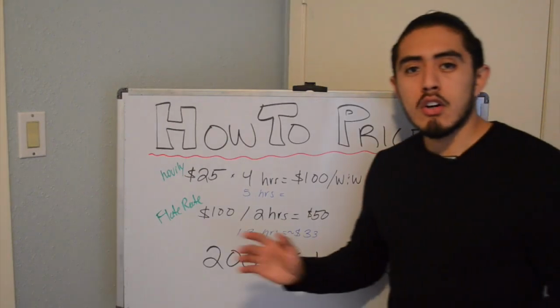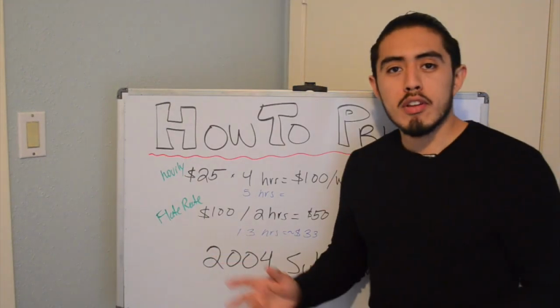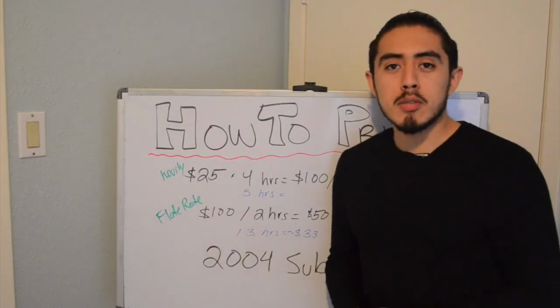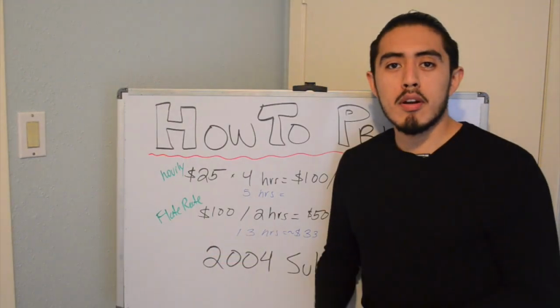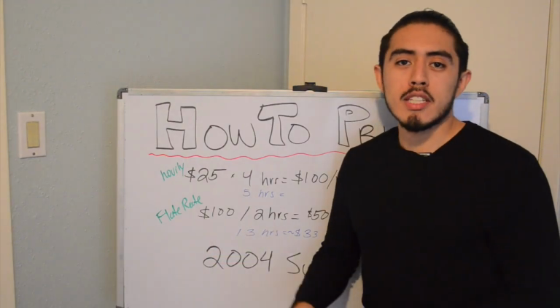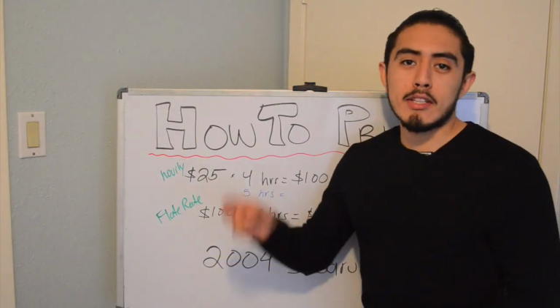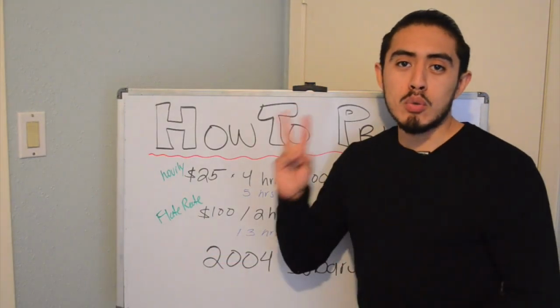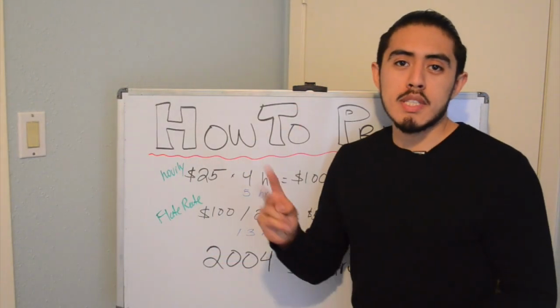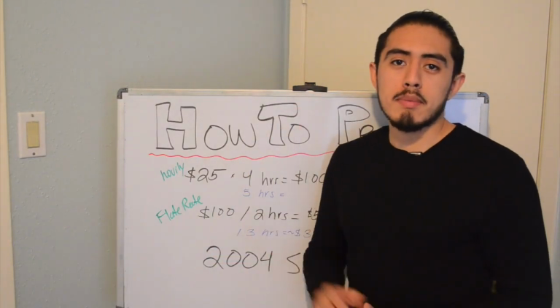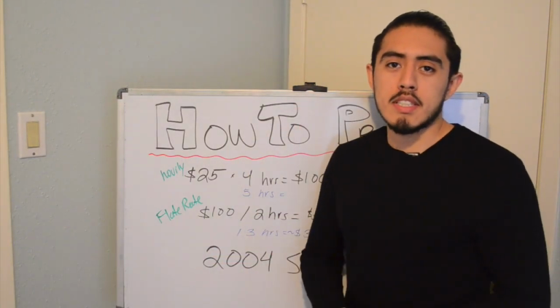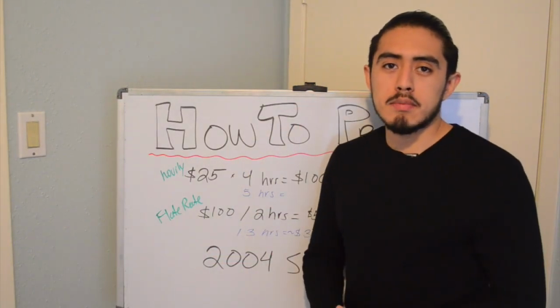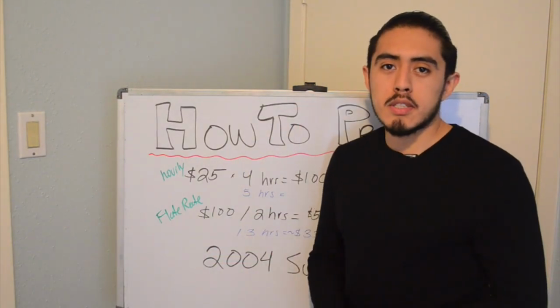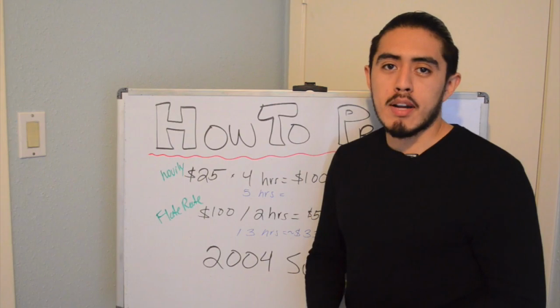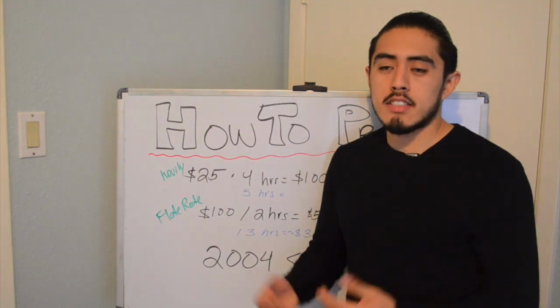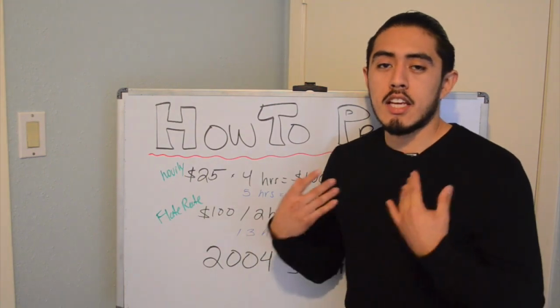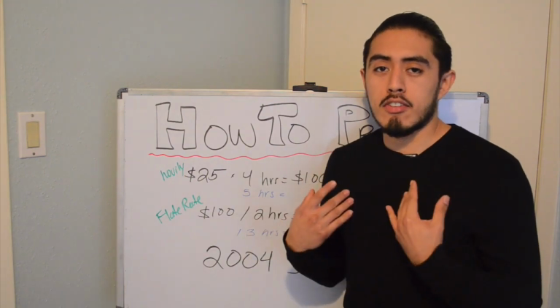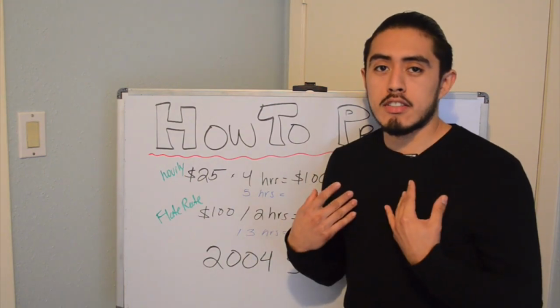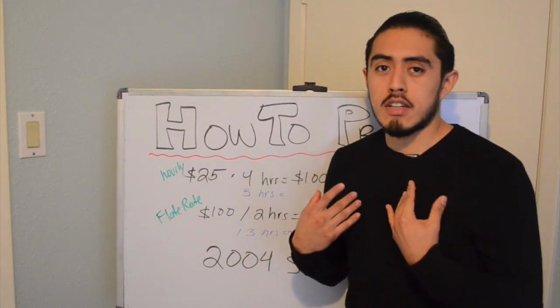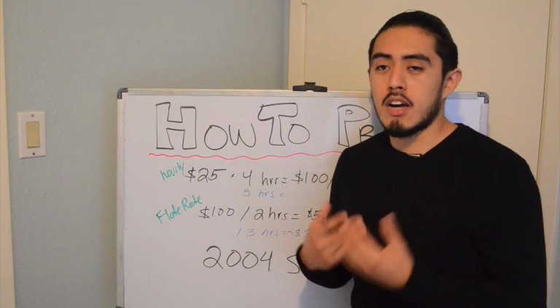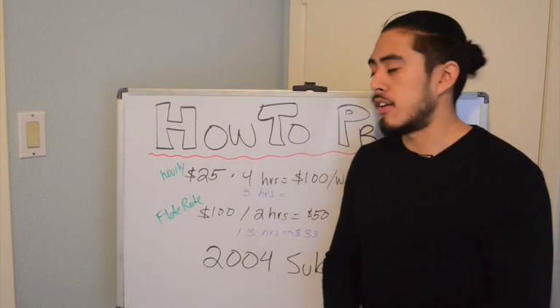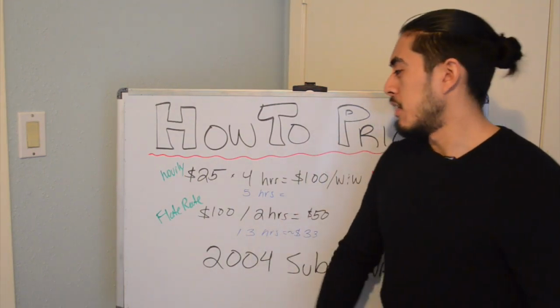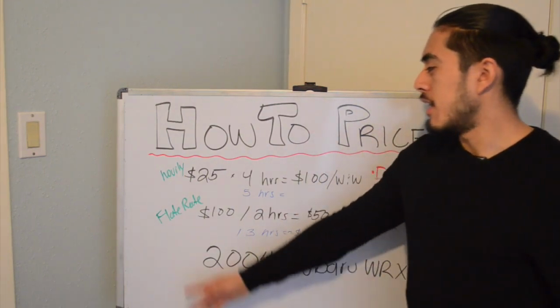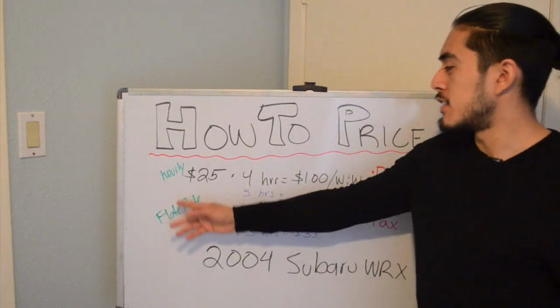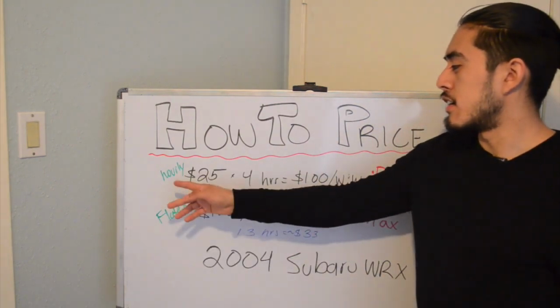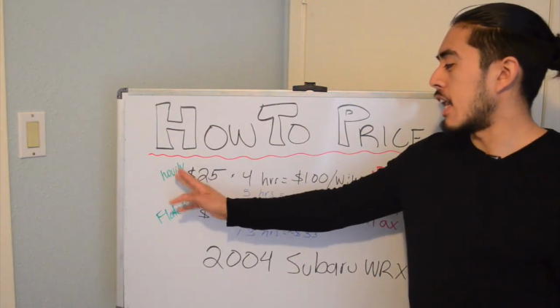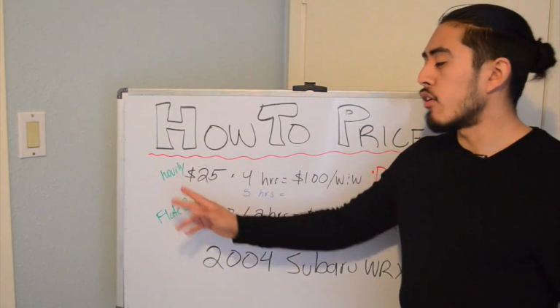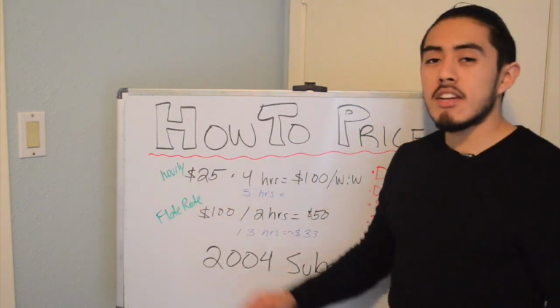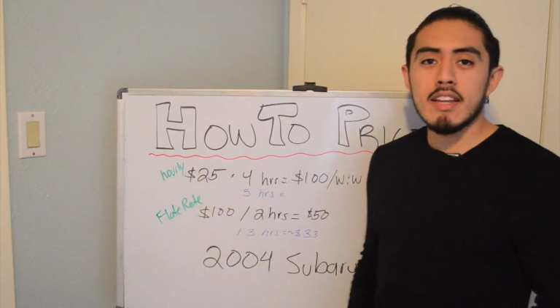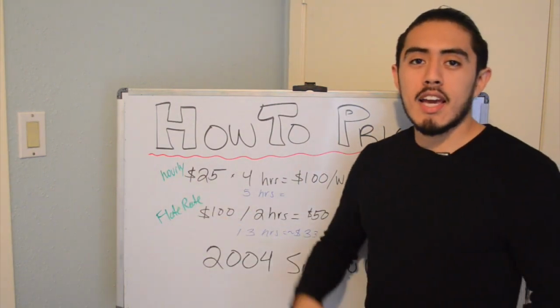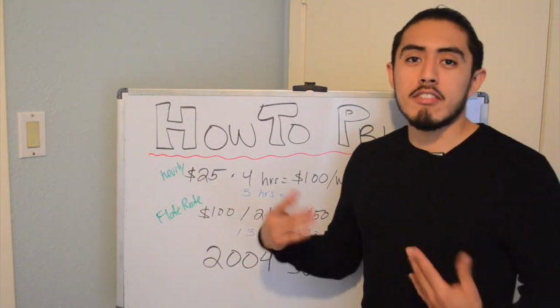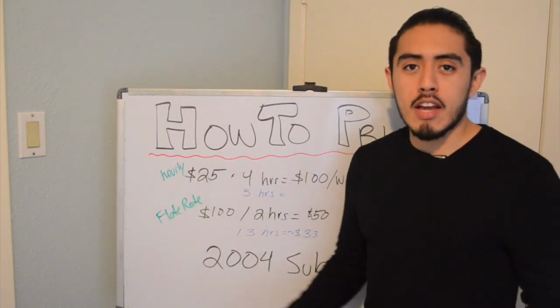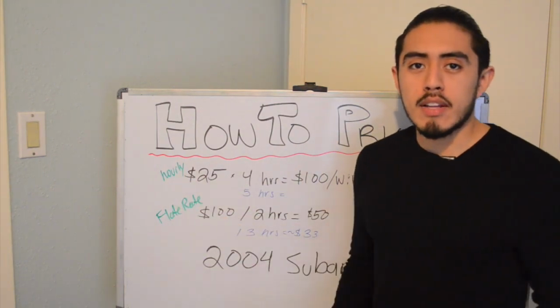For the most part, there are going to be two types of pricing systems, as far as I know: an hourly rate and a flat rate.